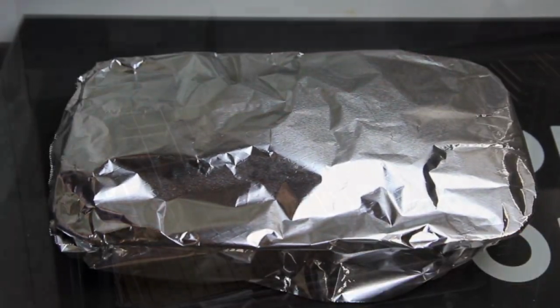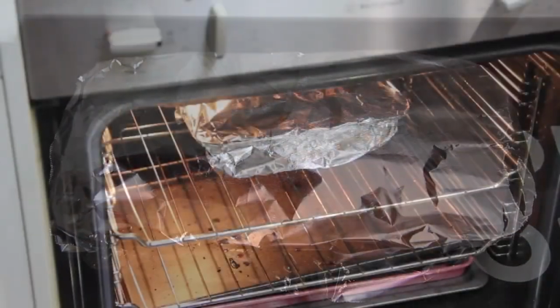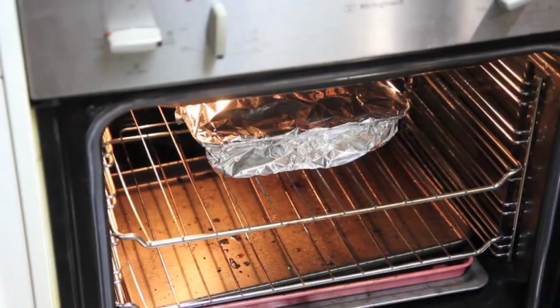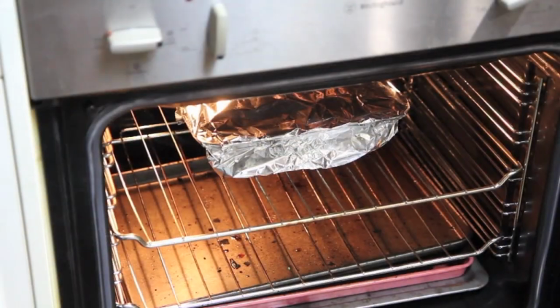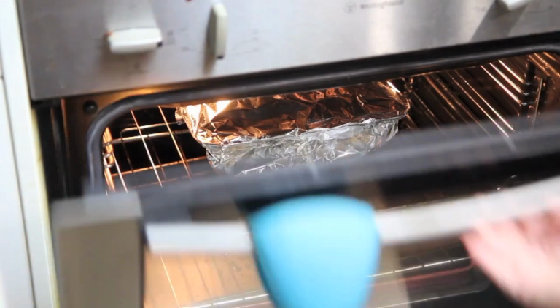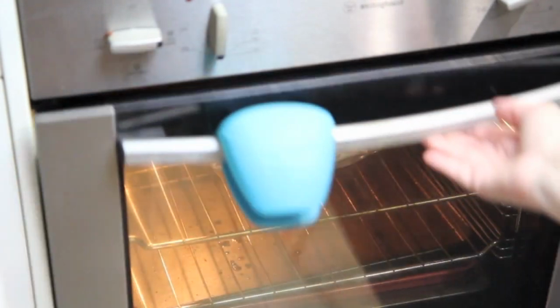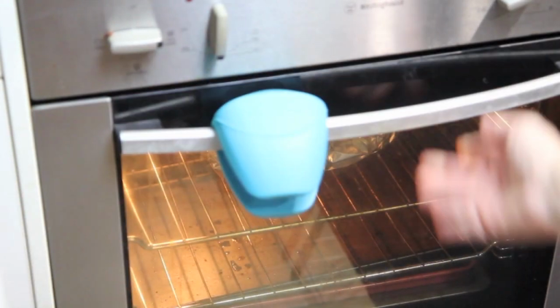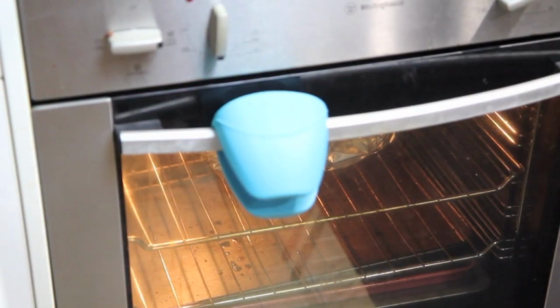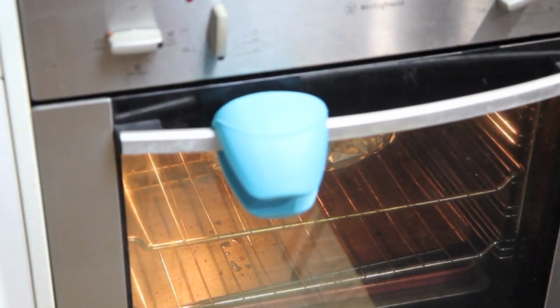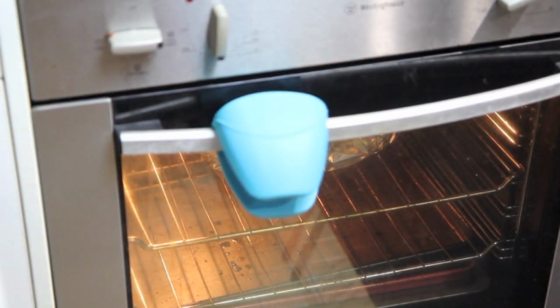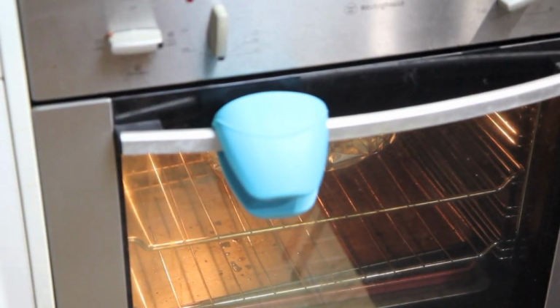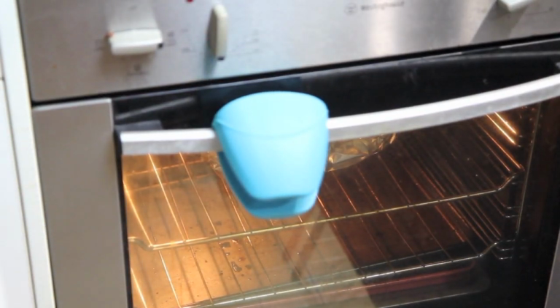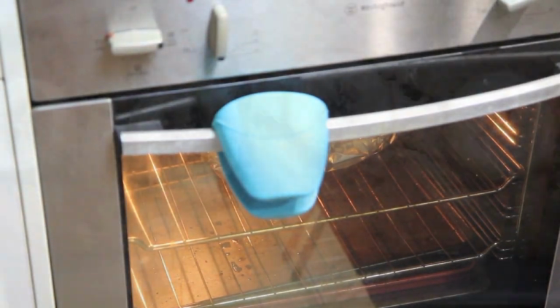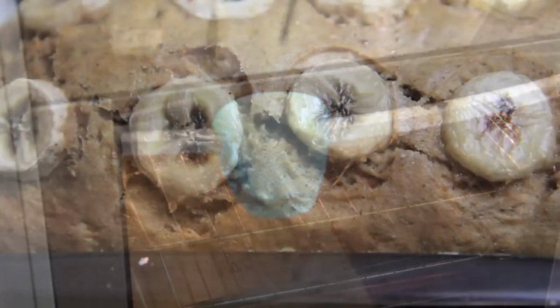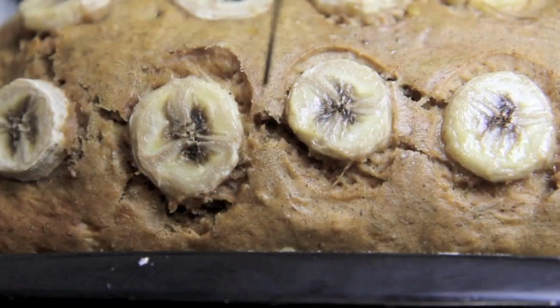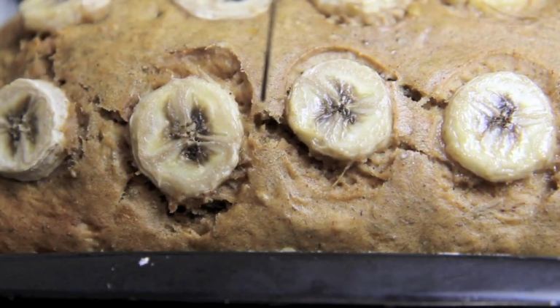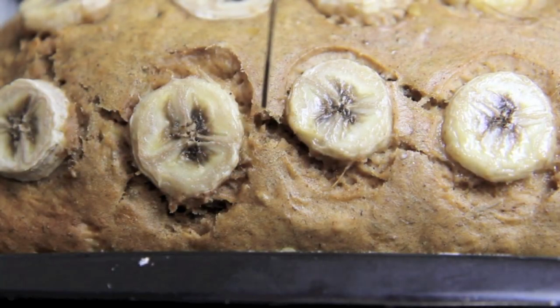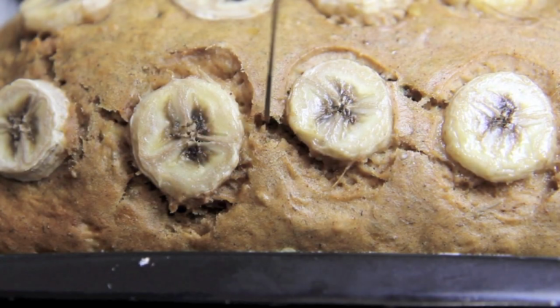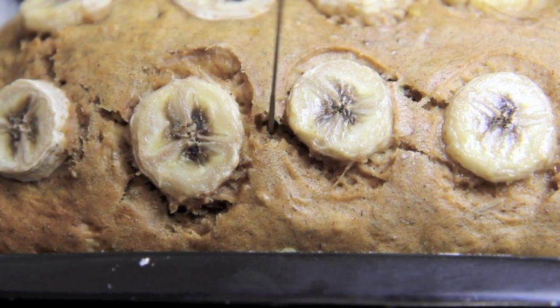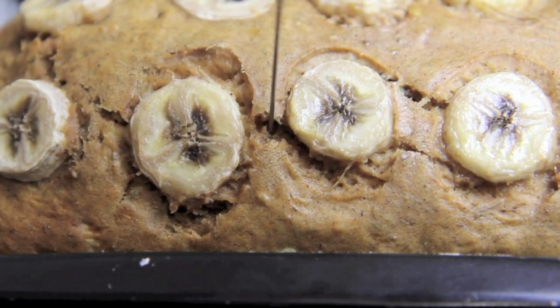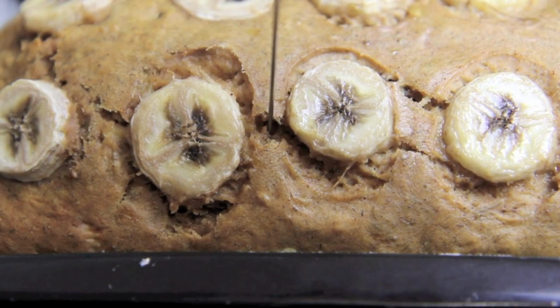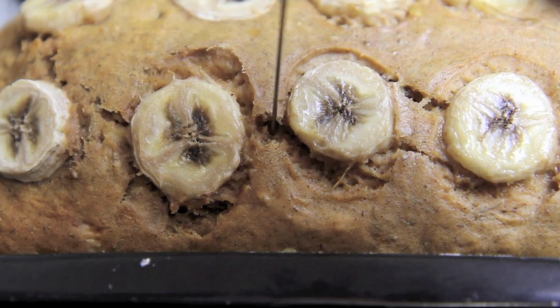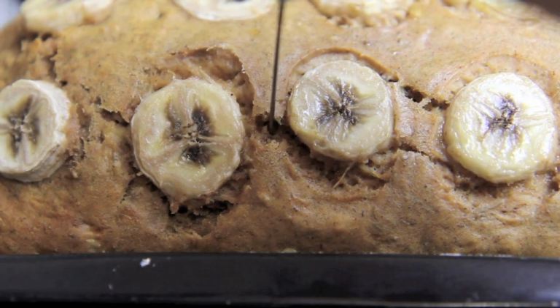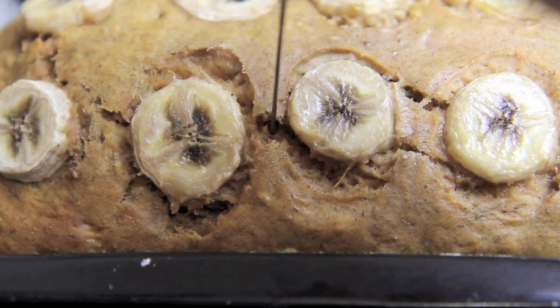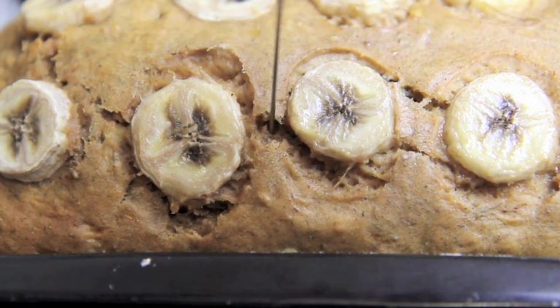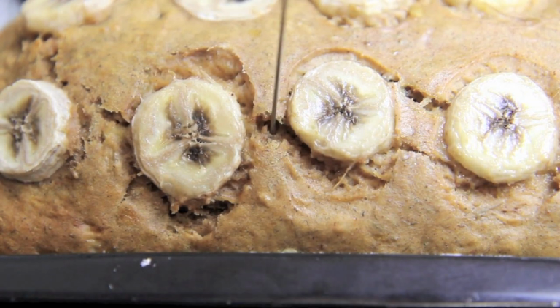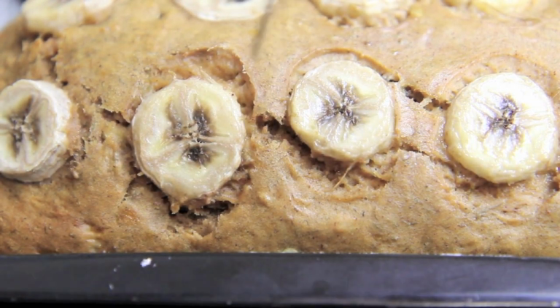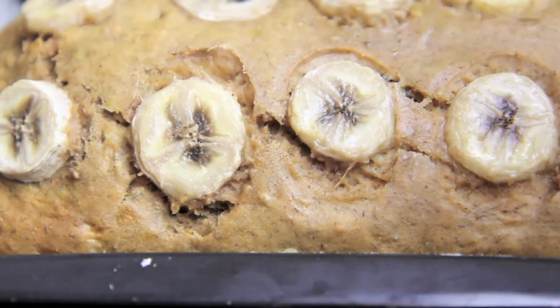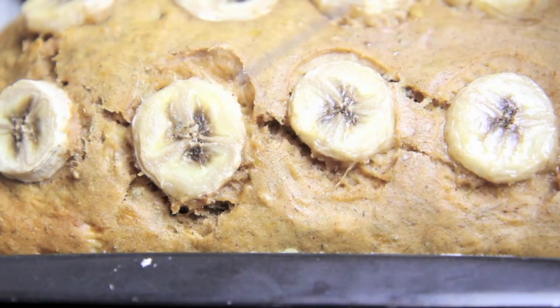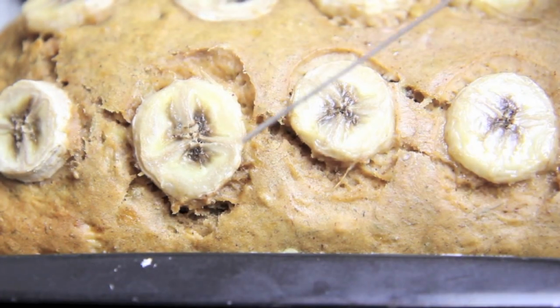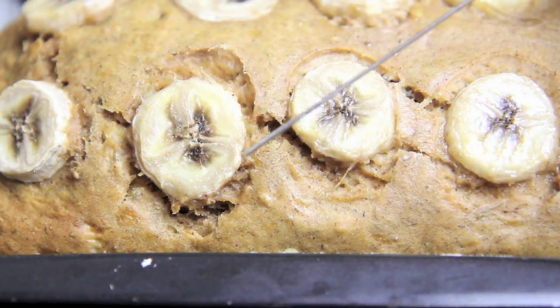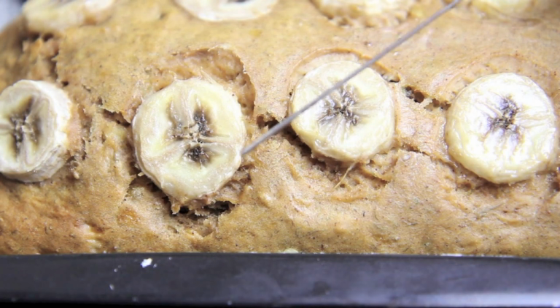Then back into the oven for another 15 minutes. When the skewer comes out clean then you know it's done.